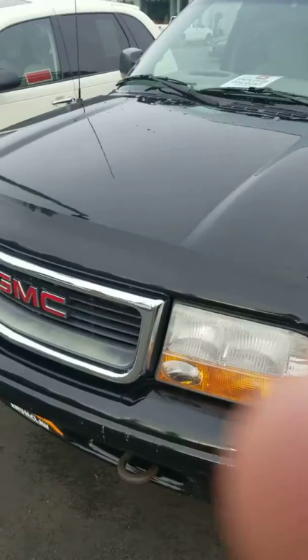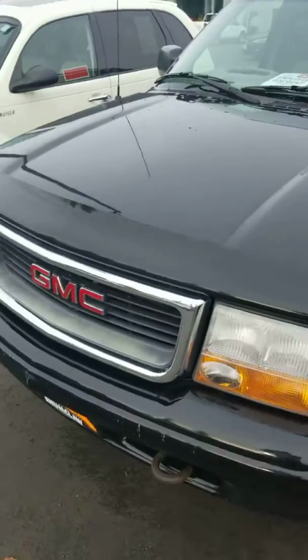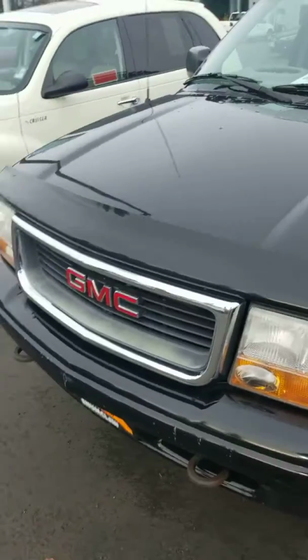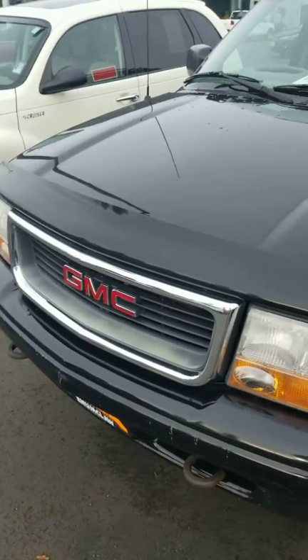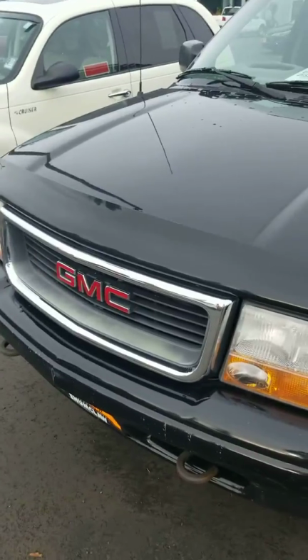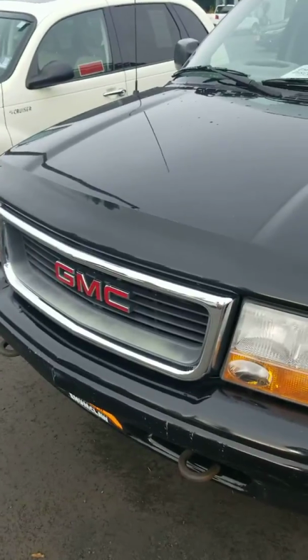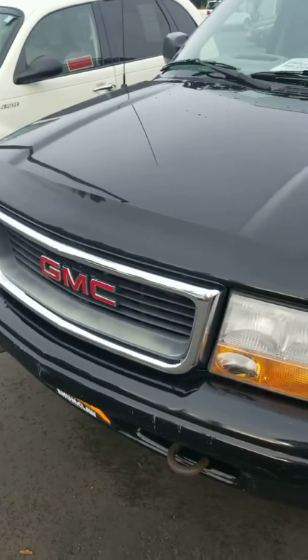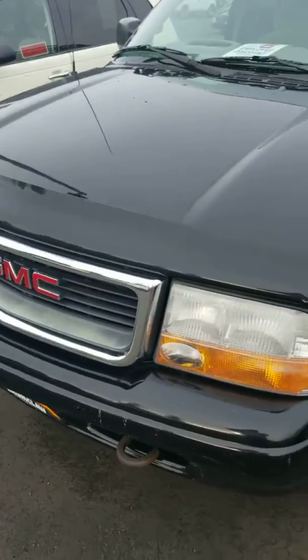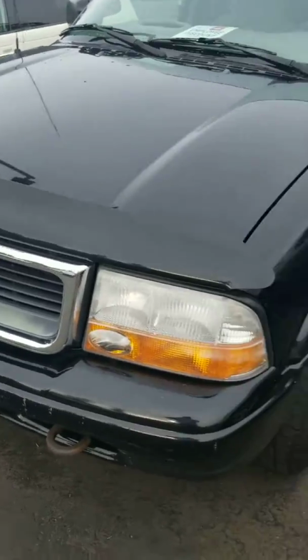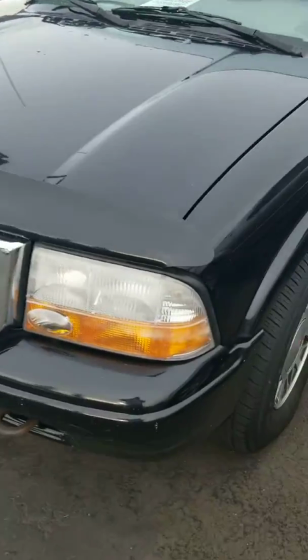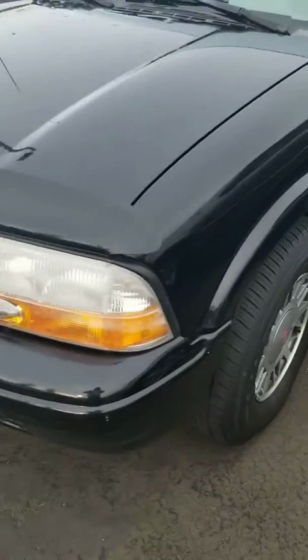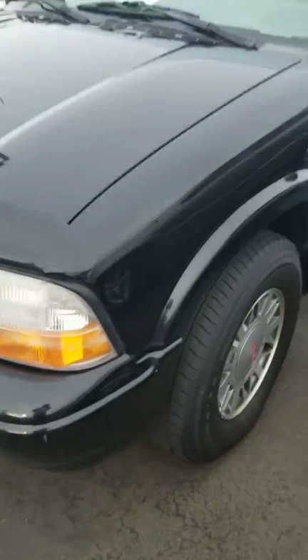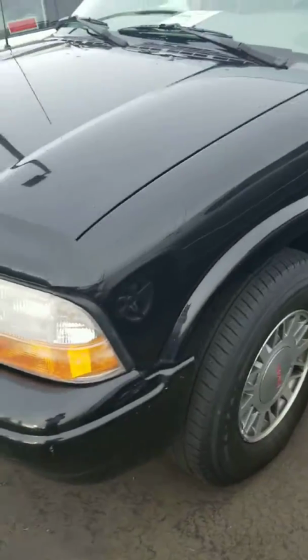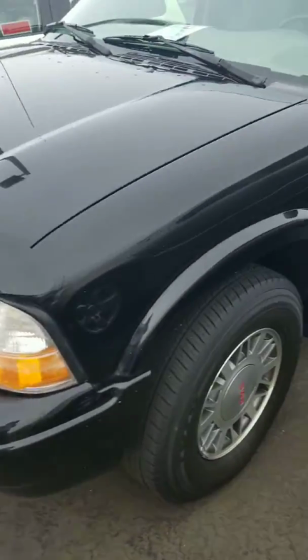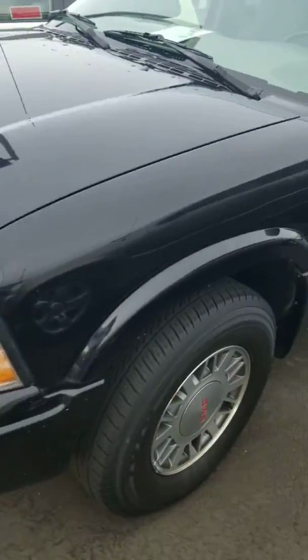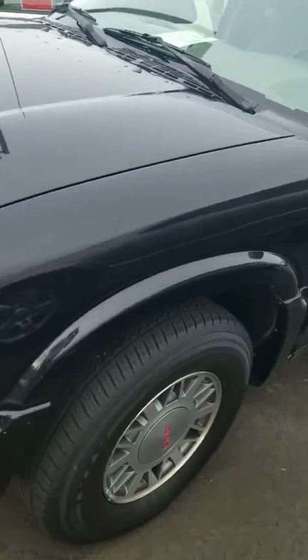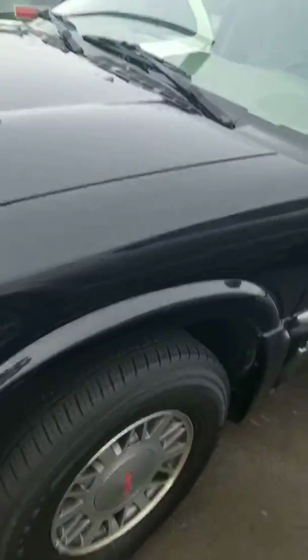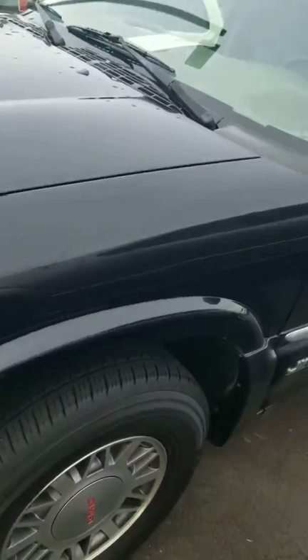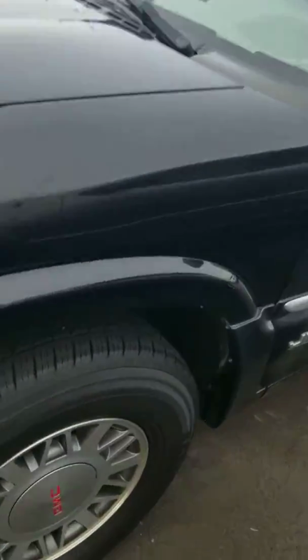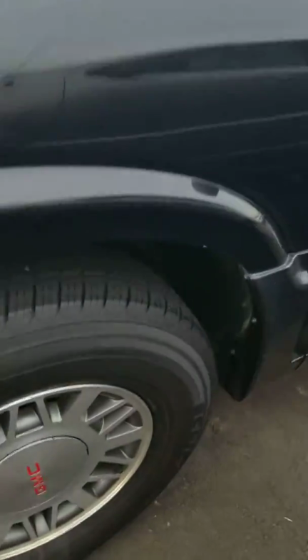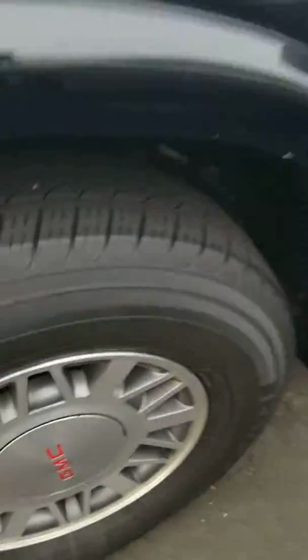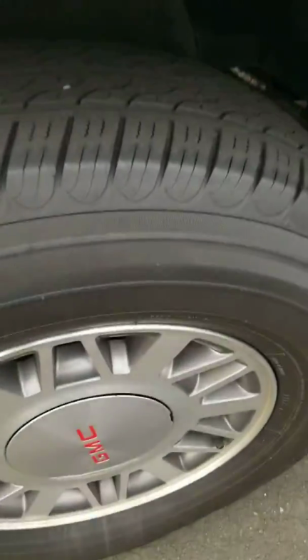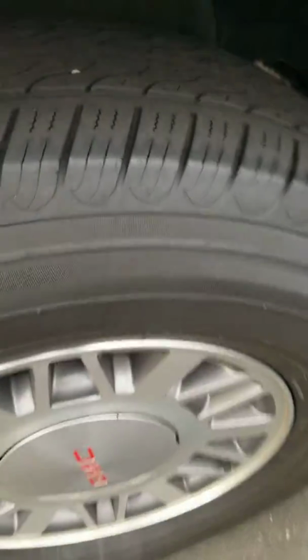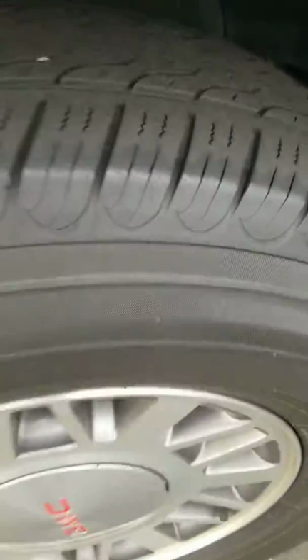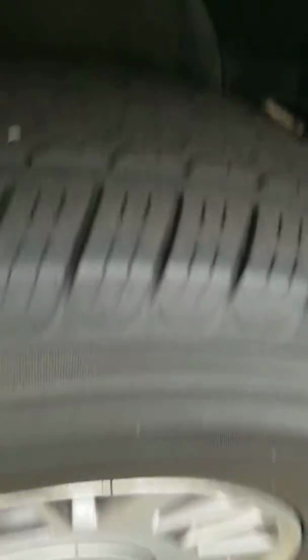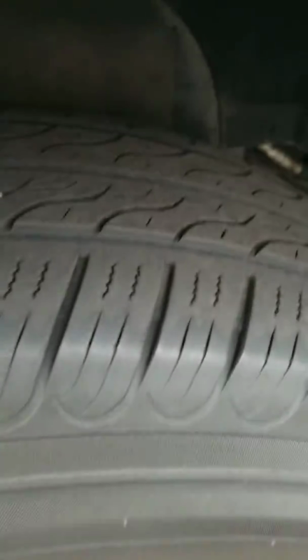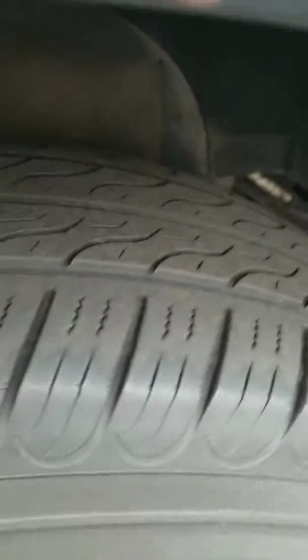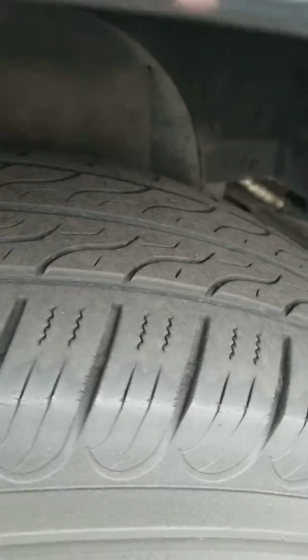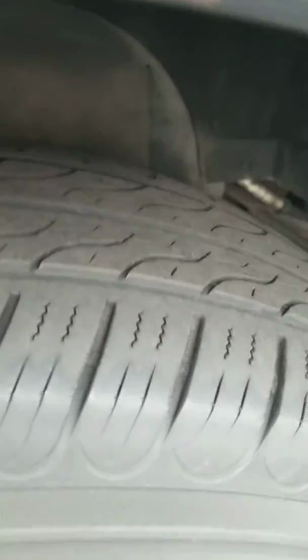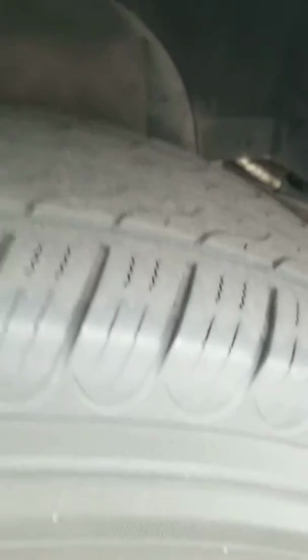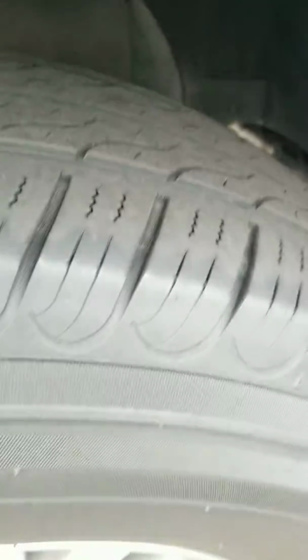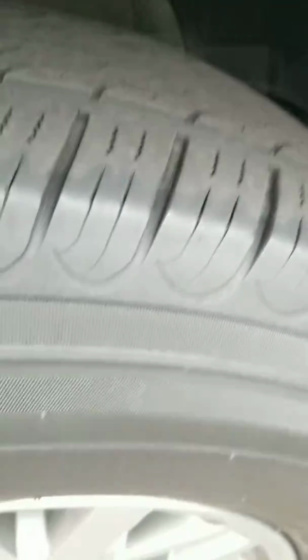Here you go, ma'am. The 2000 GMC Jimmy. As you can see, you got some good tread on the tires. They're in good shape.